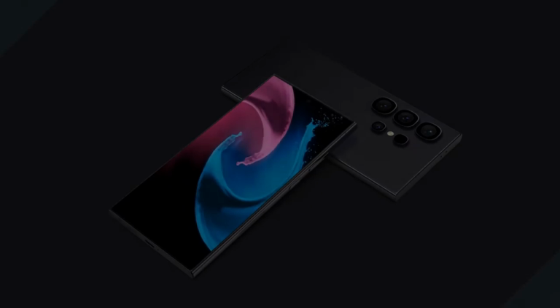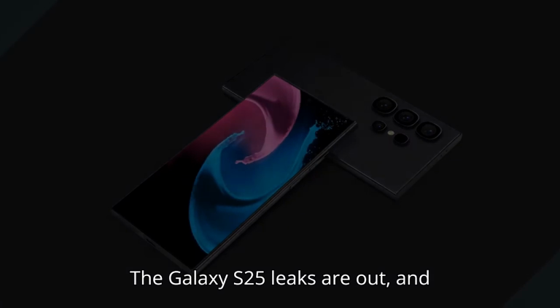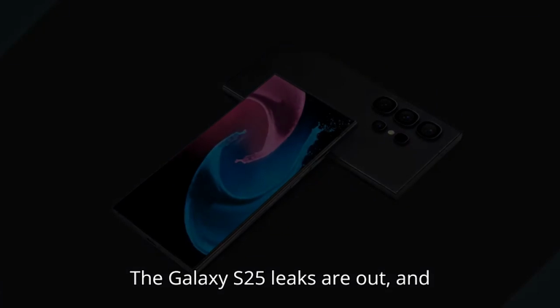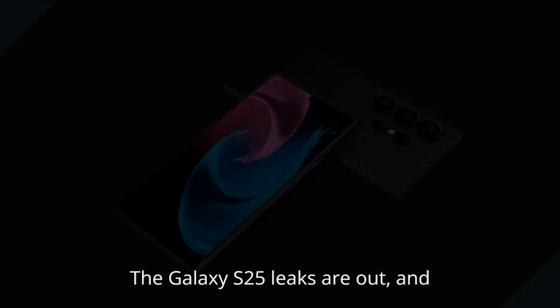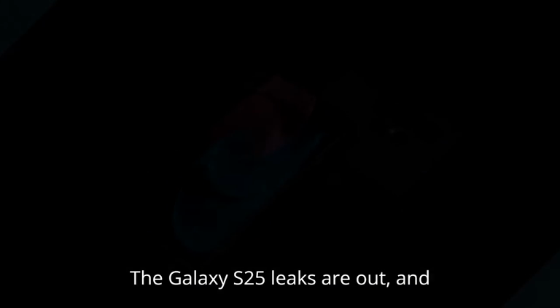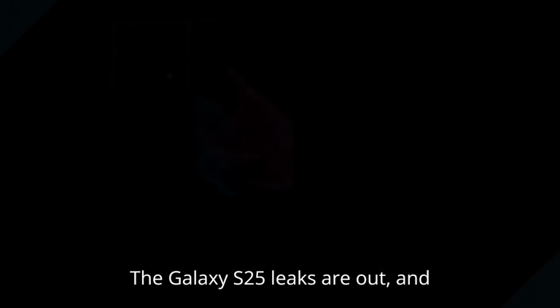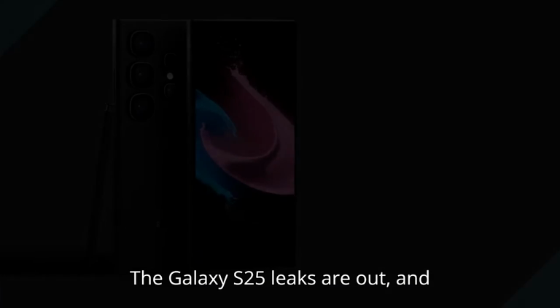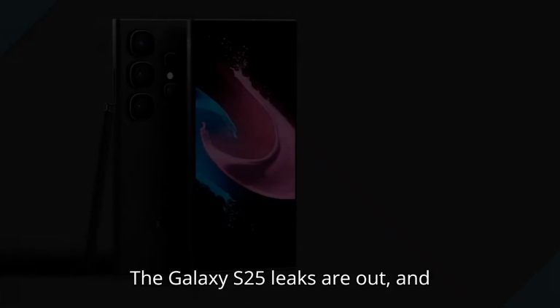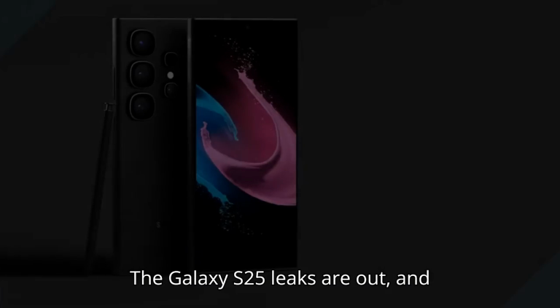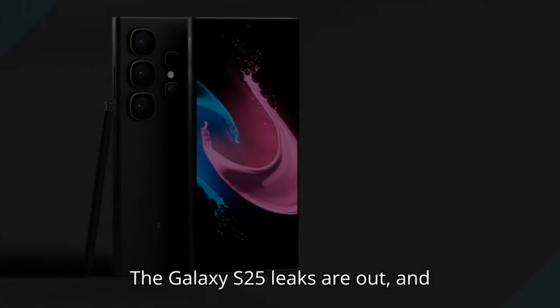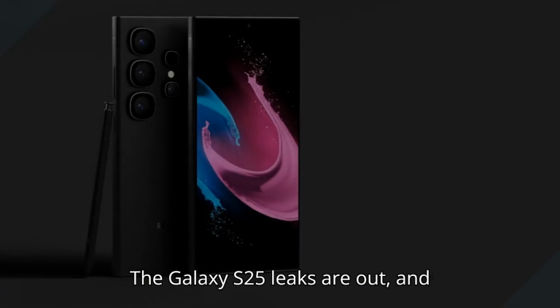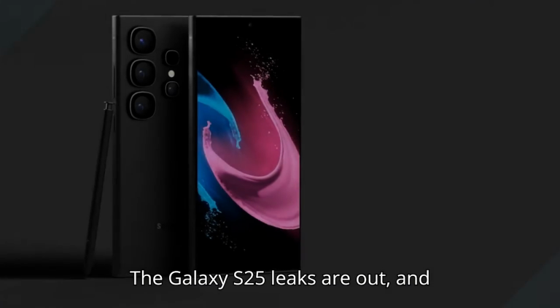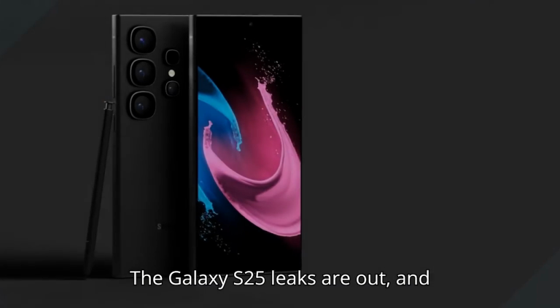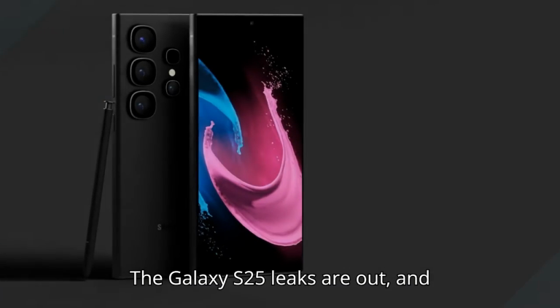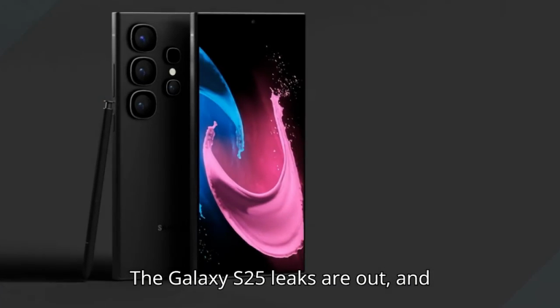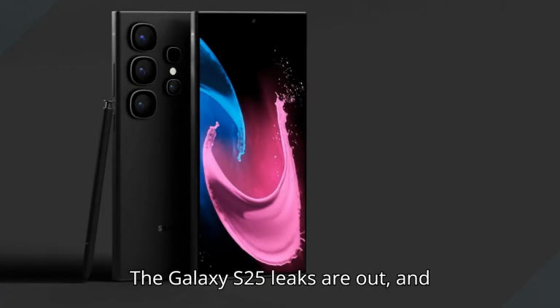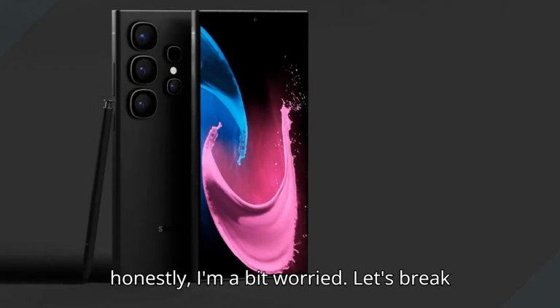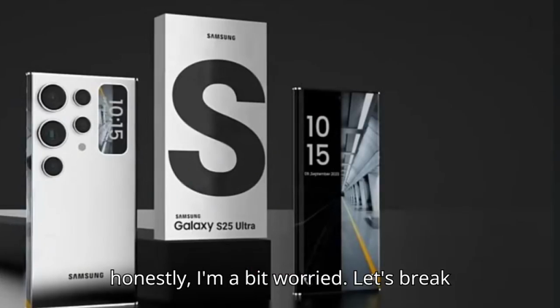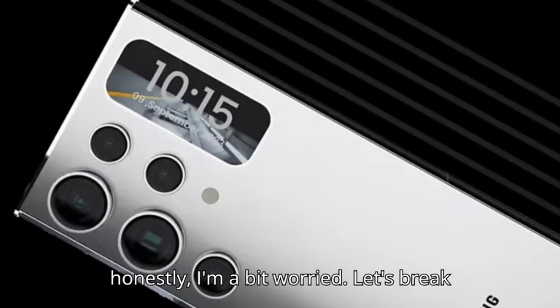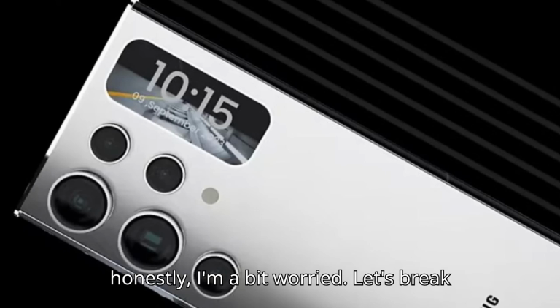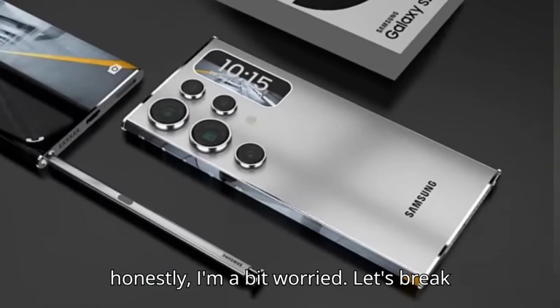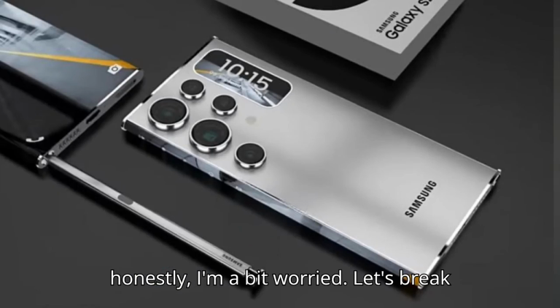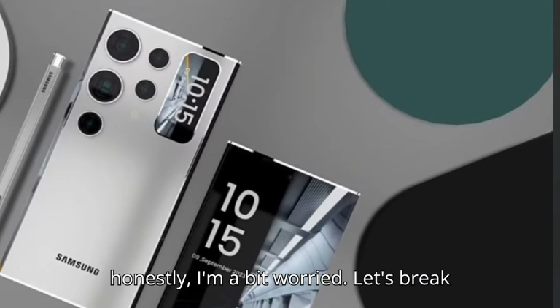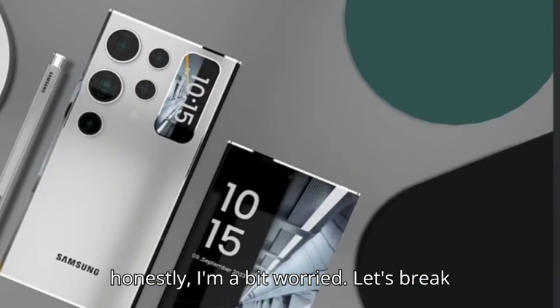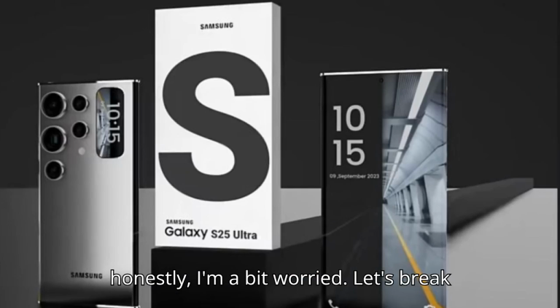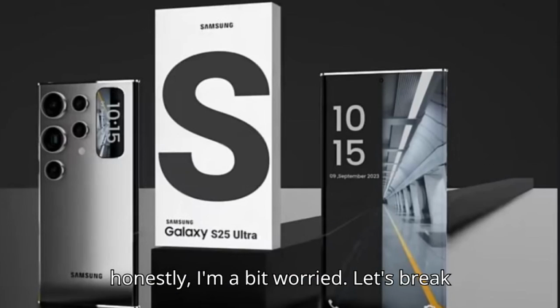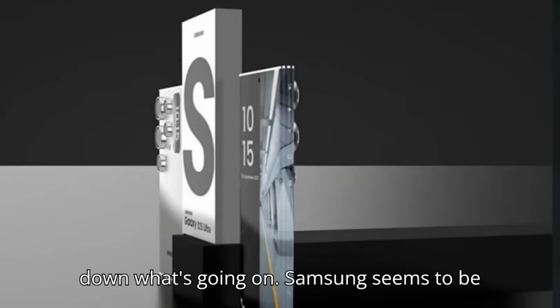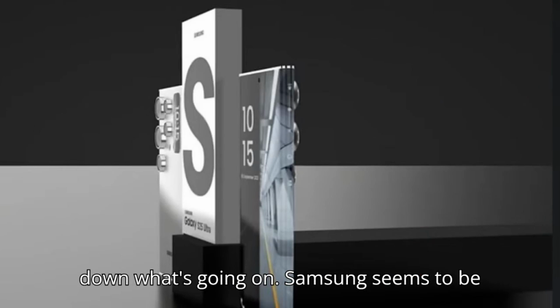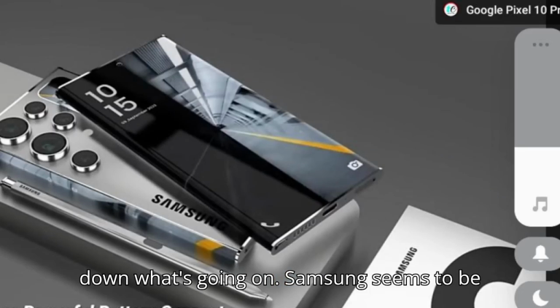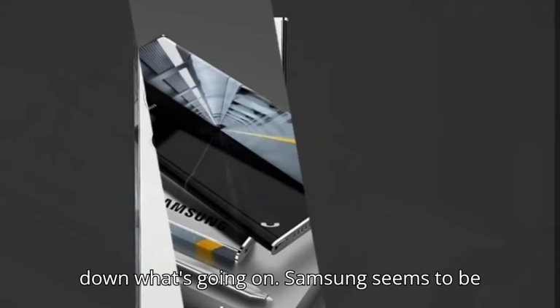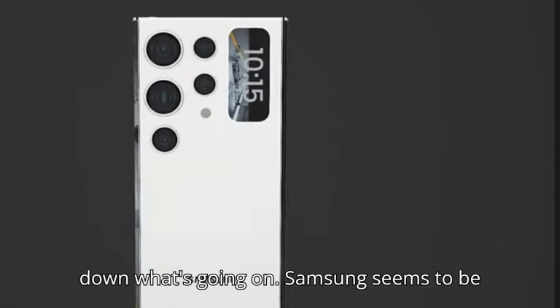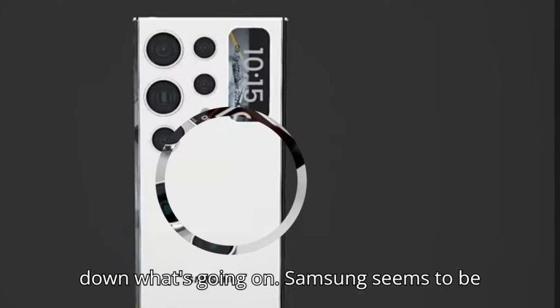The Galaxy S25 leaks are out, and honestly, I'm a bit worried. Let's break down what's going on.